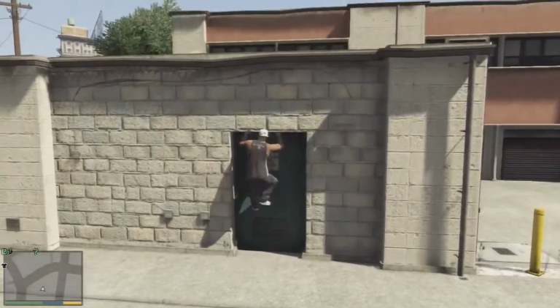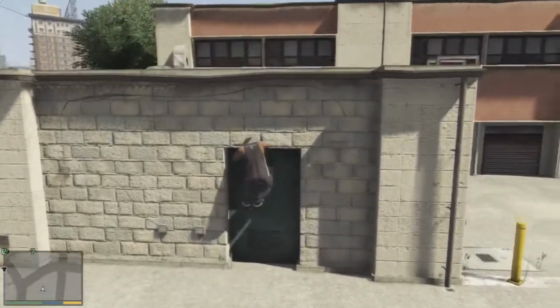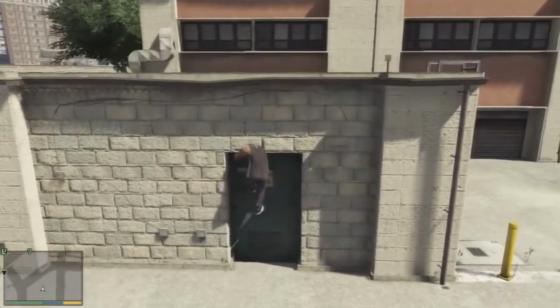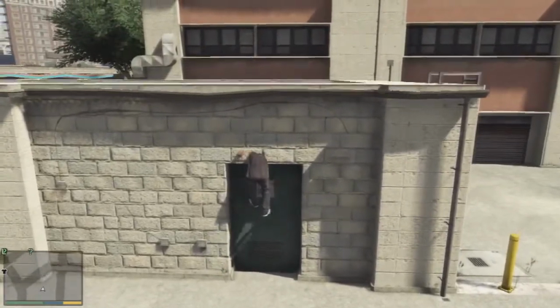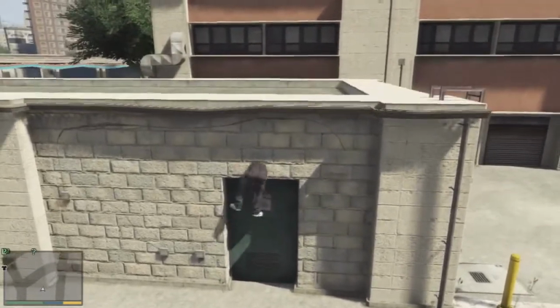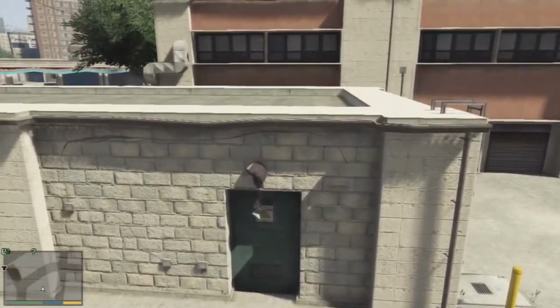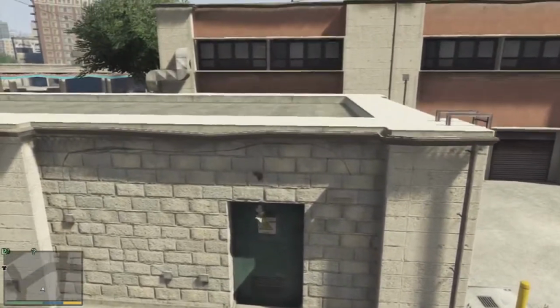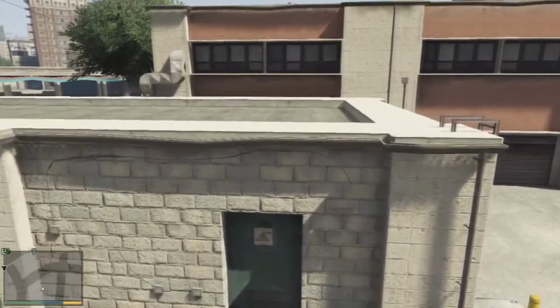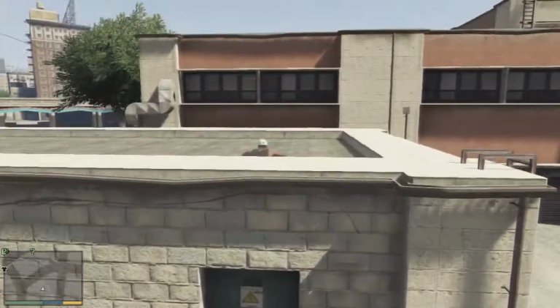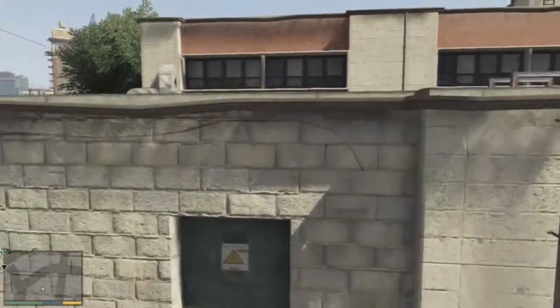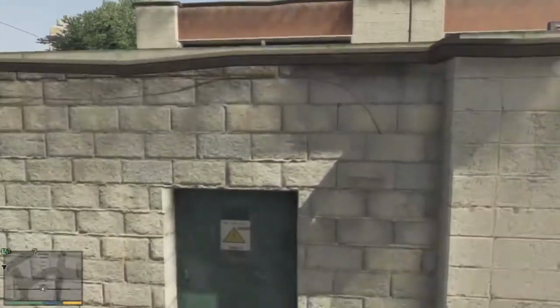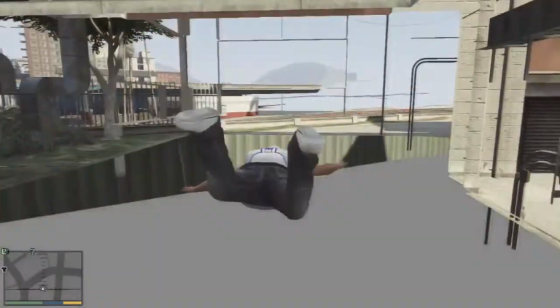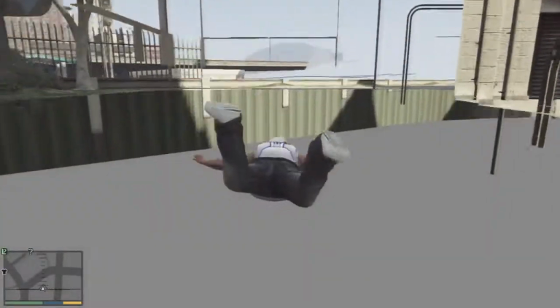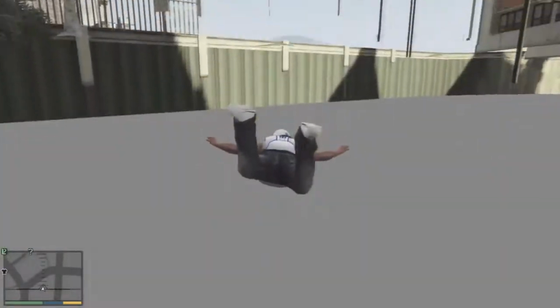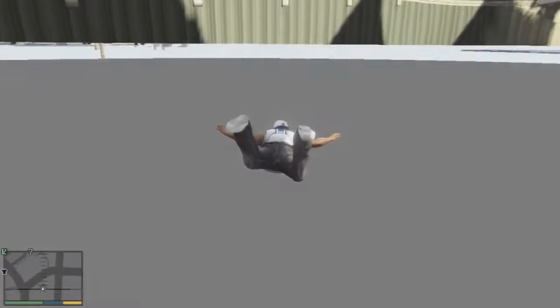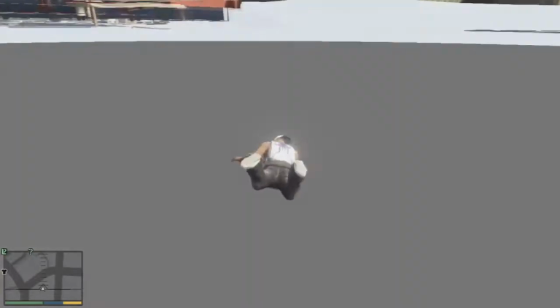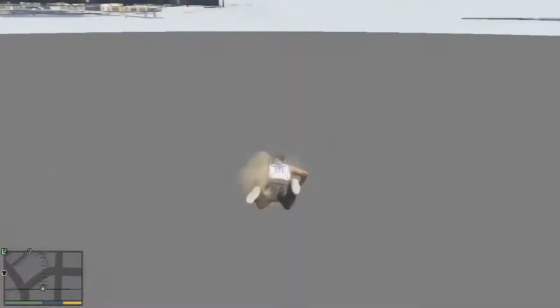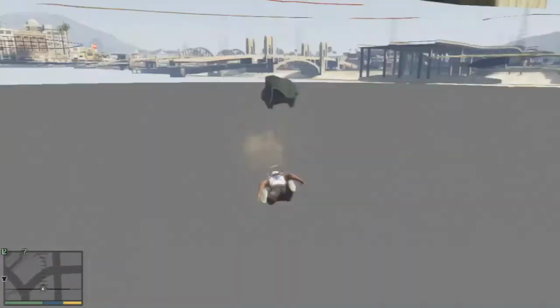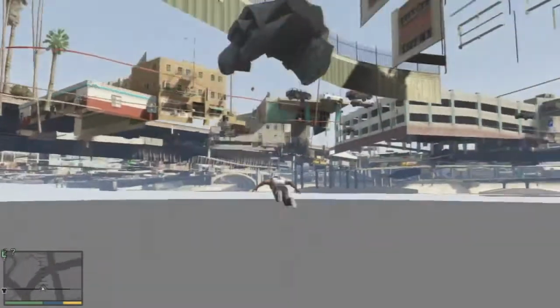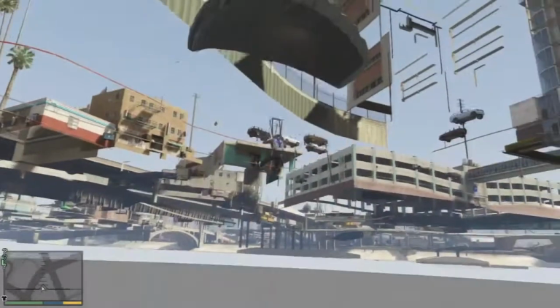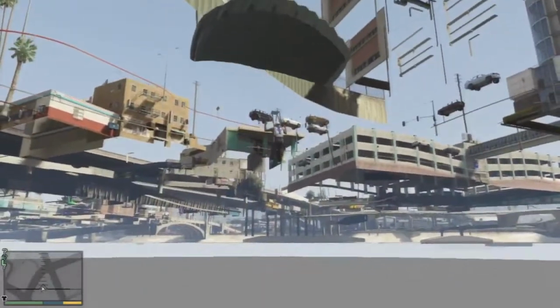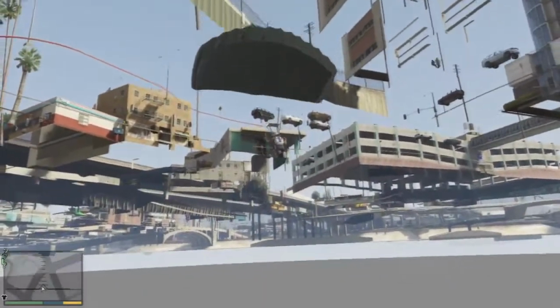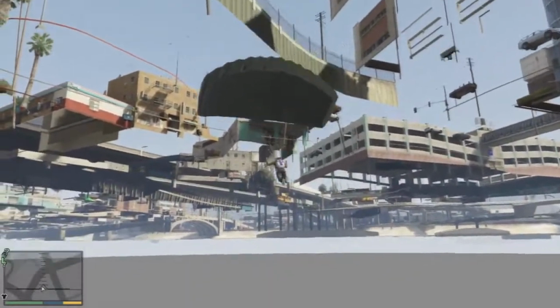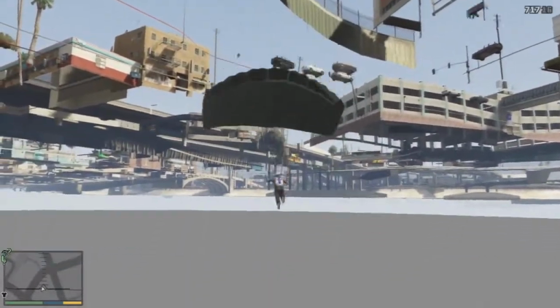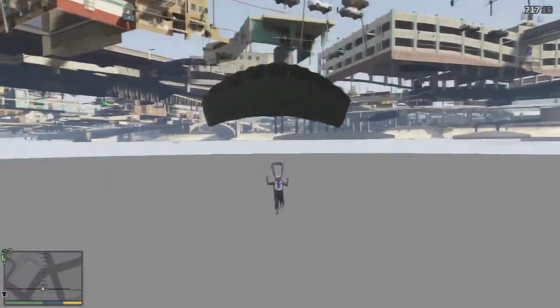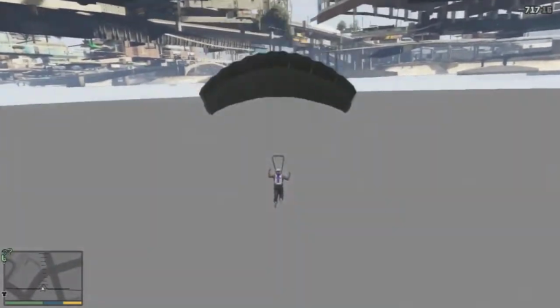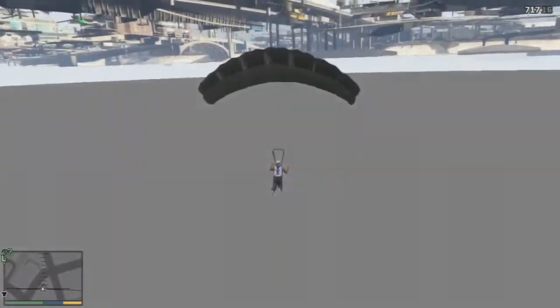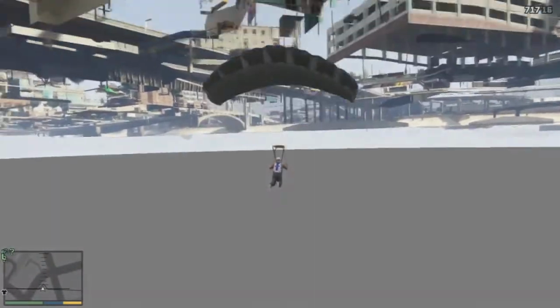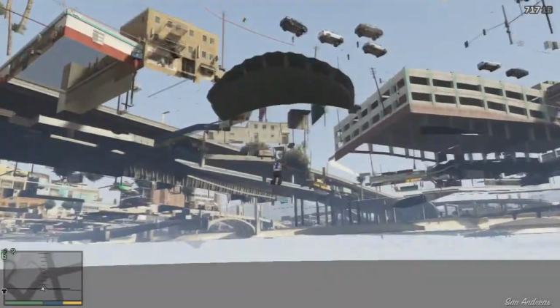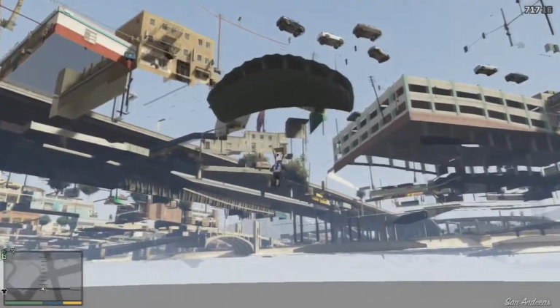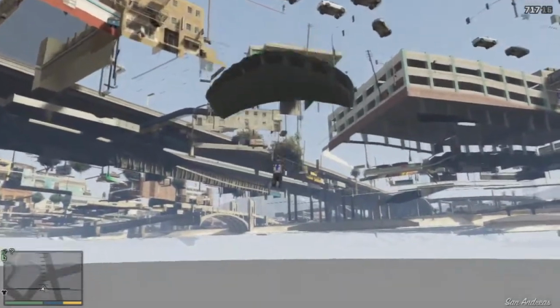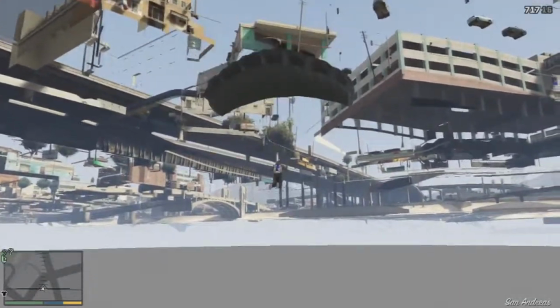Now, you can't walk or nothing, you start falling right away, but if you have a parachute, you can skydive and float under the map for a while.